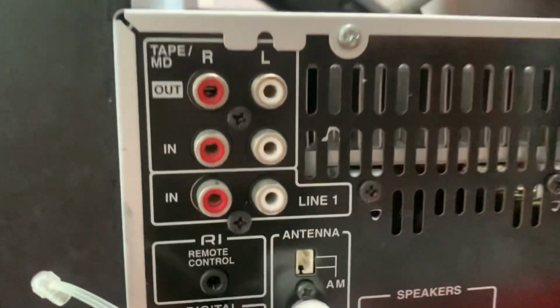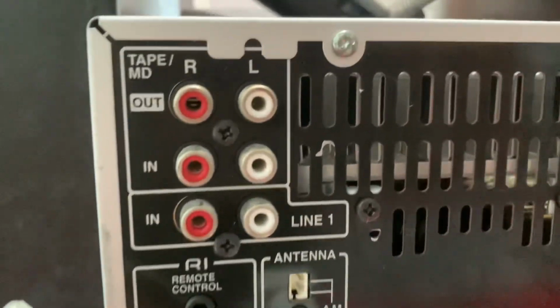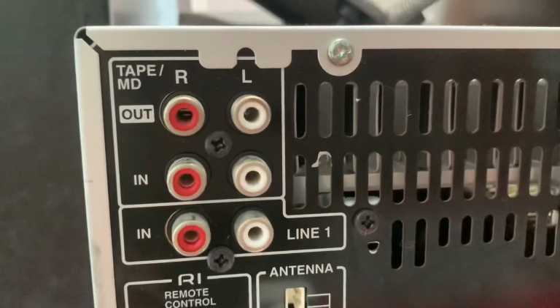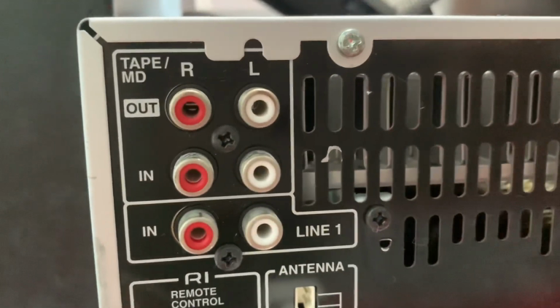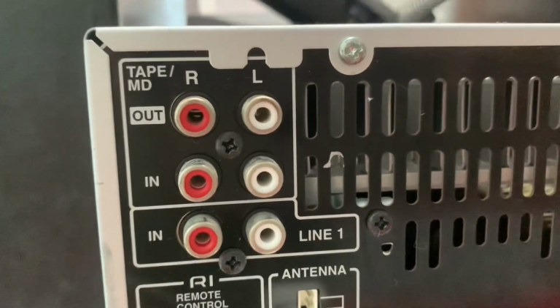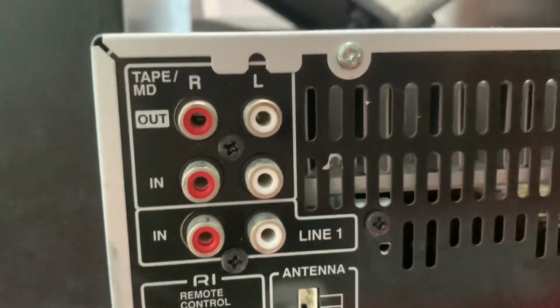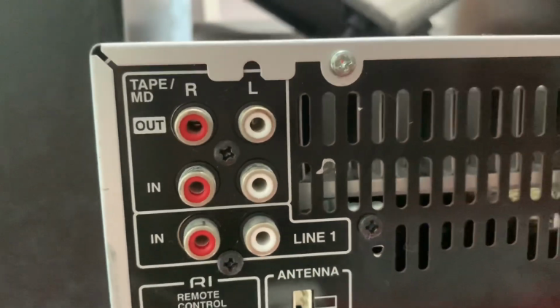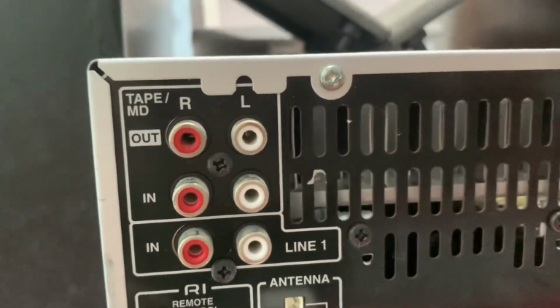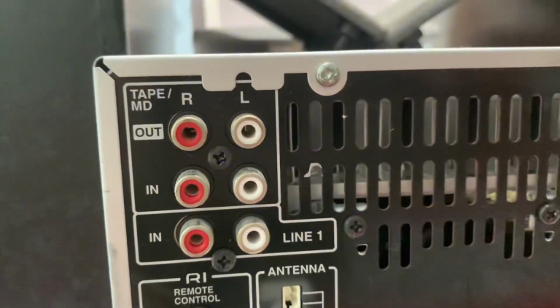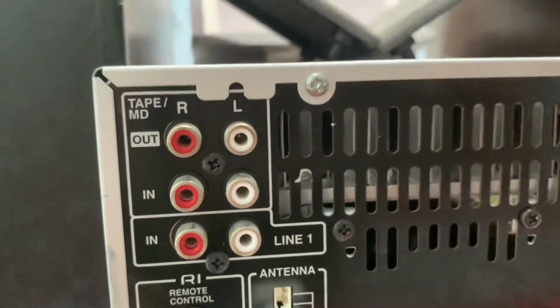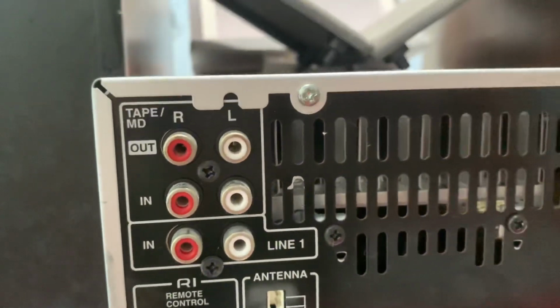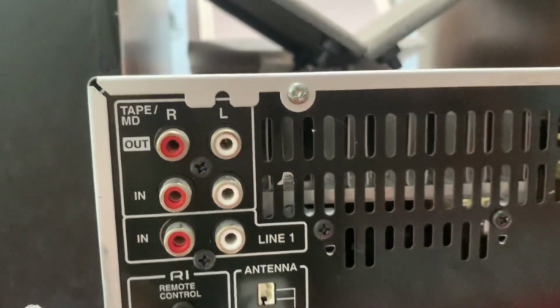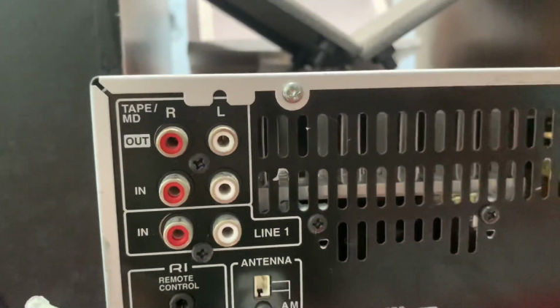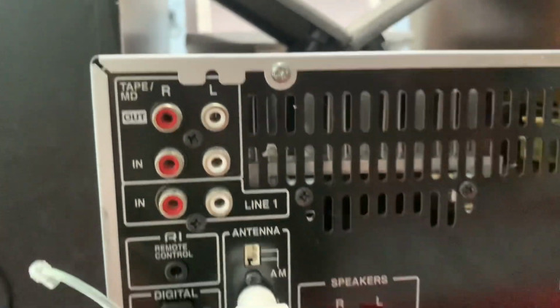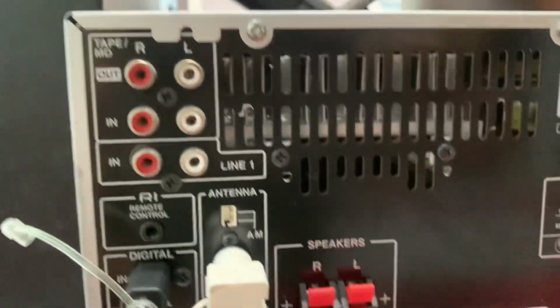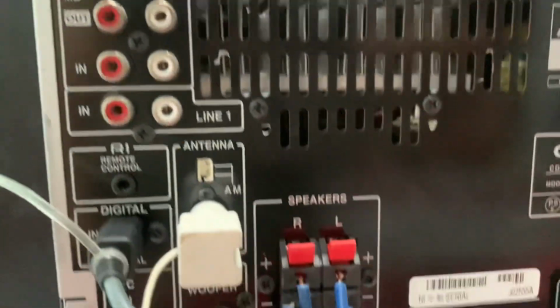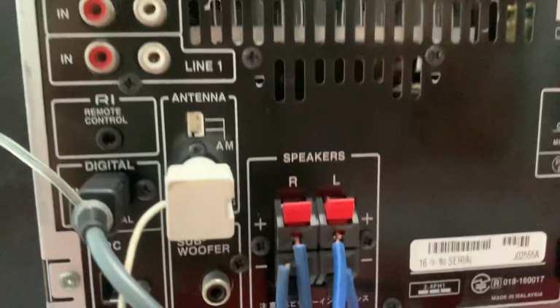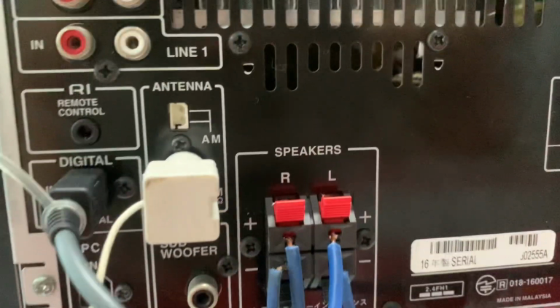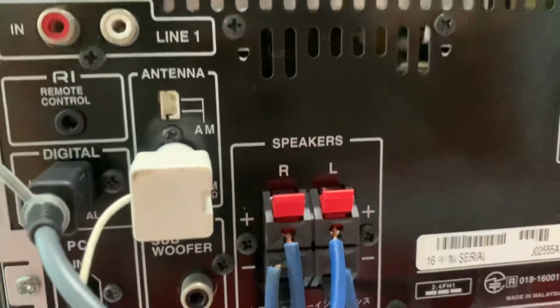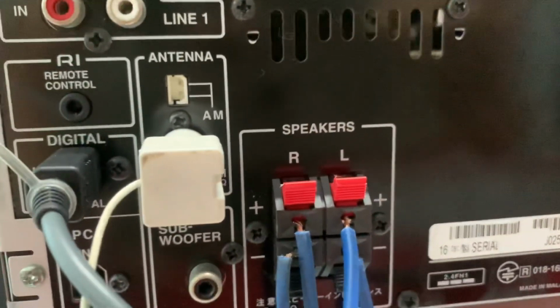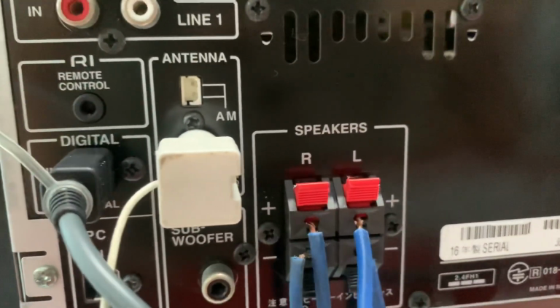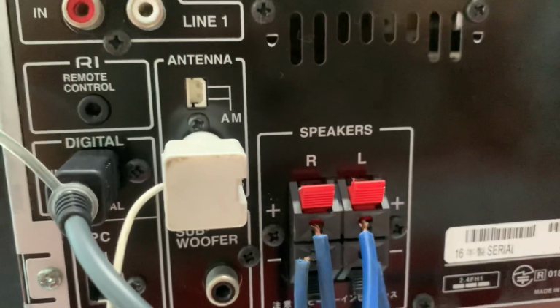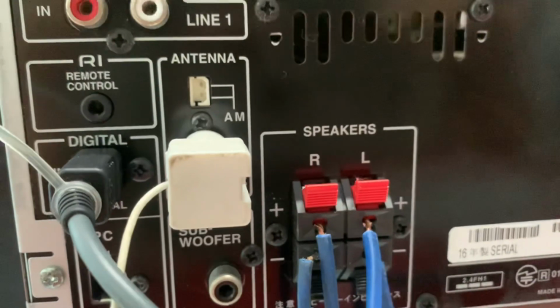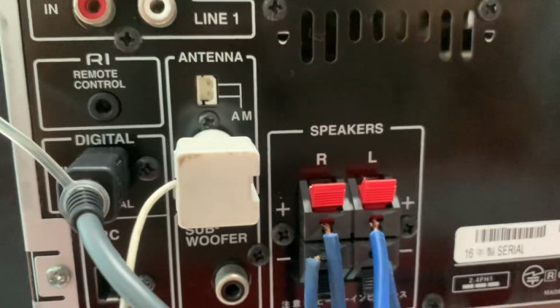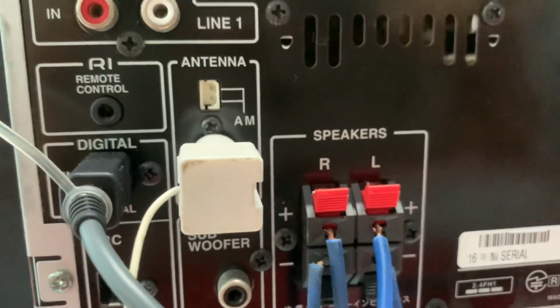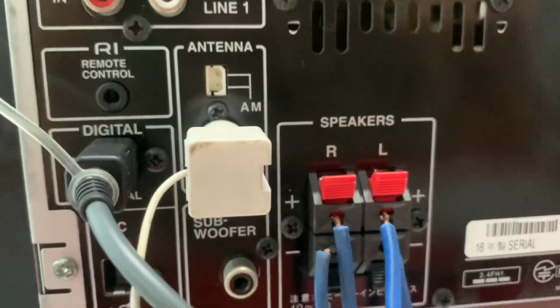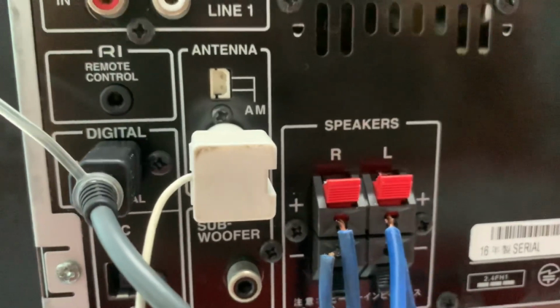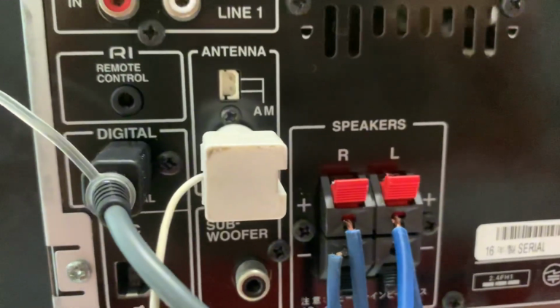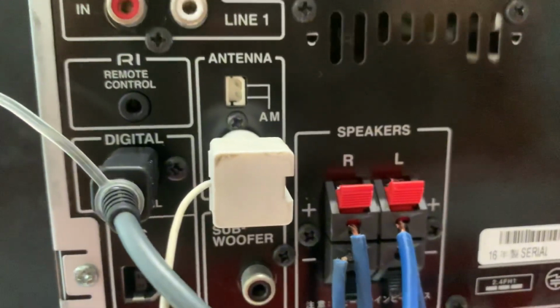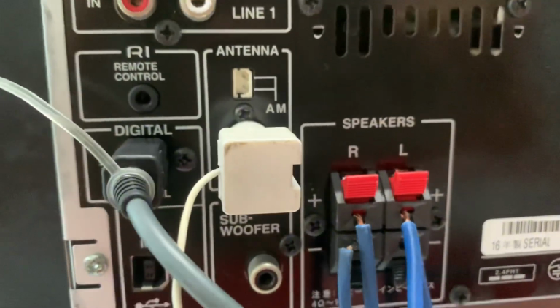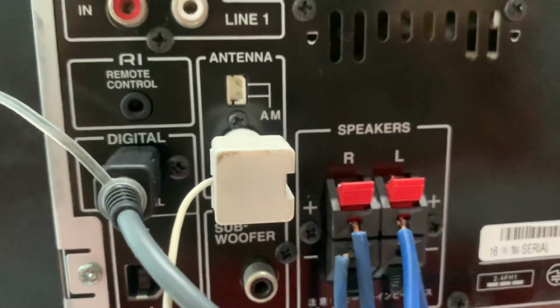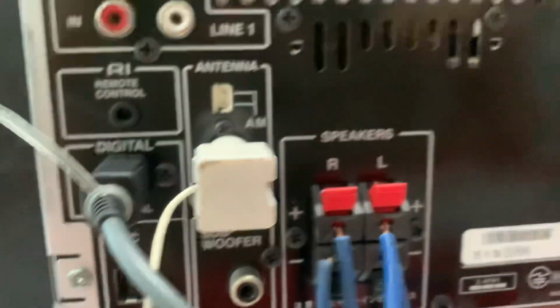Và rất nhiều ngõ in/out để mình kết nối điện thoại, TV, máy tính. FM thì mình cắm anten vào đây để nghe radio.